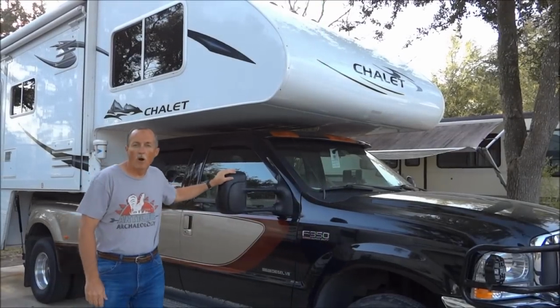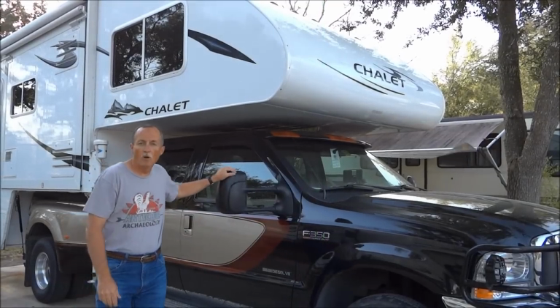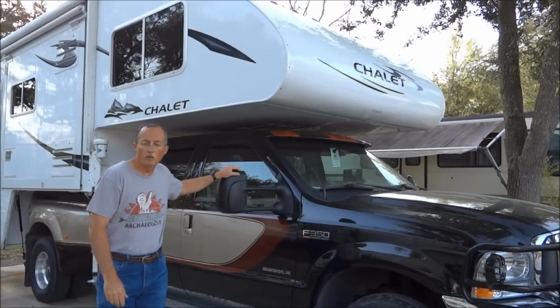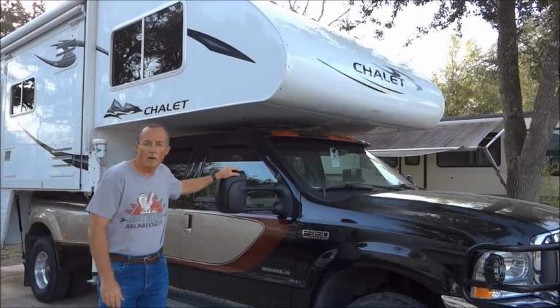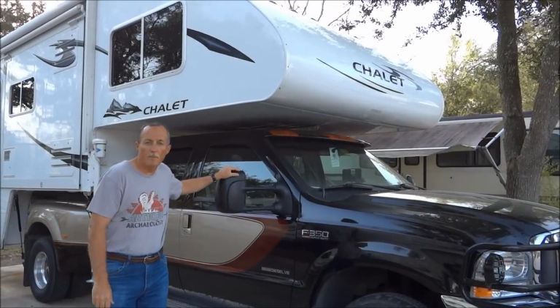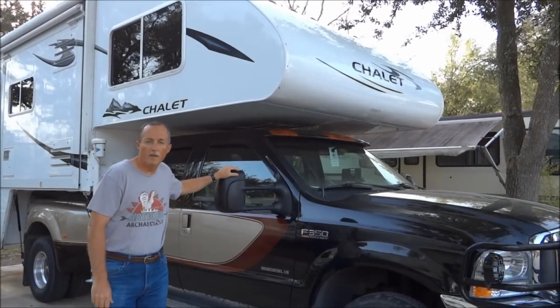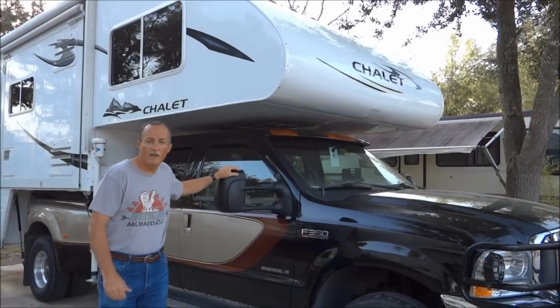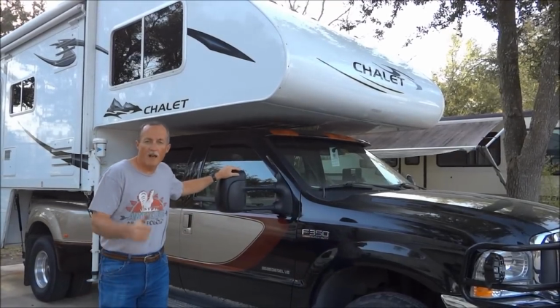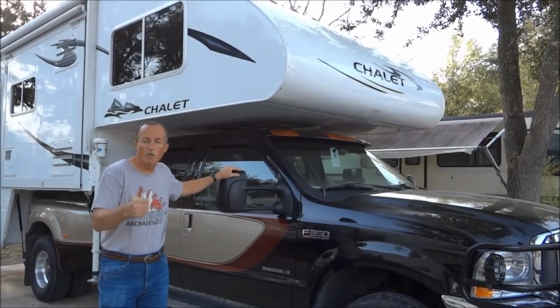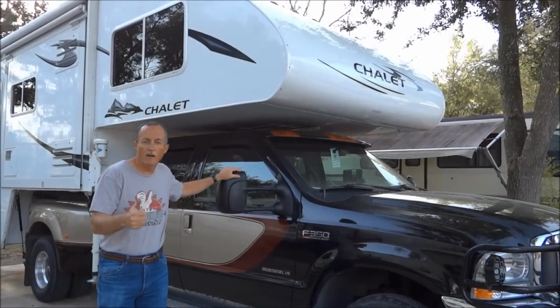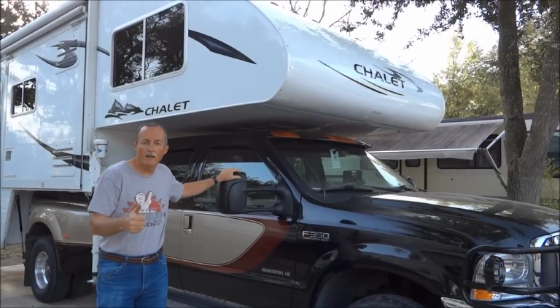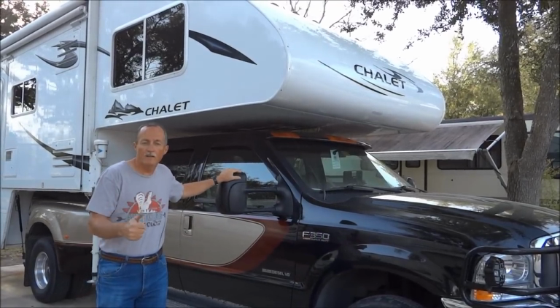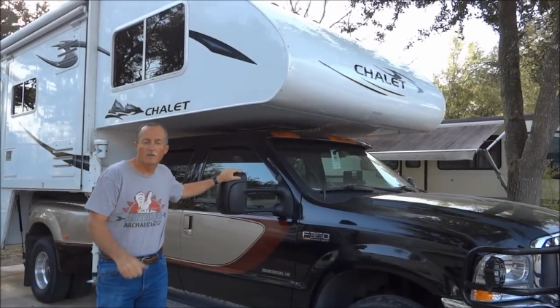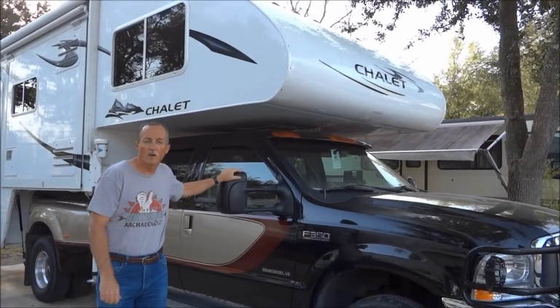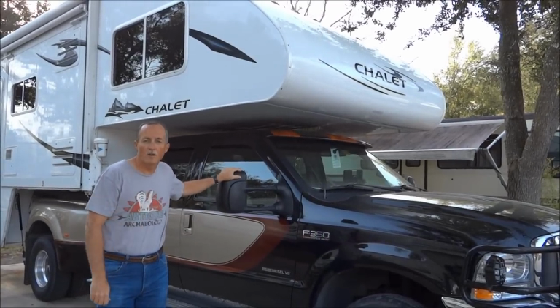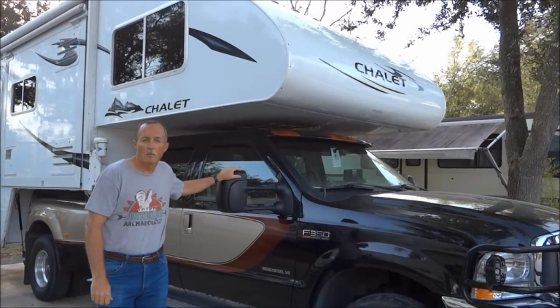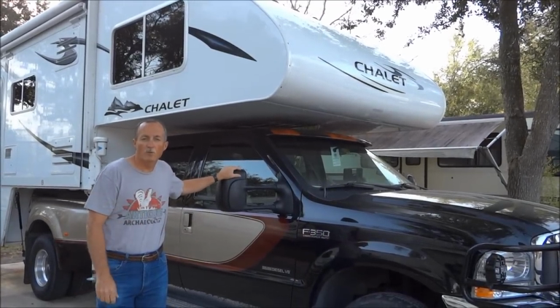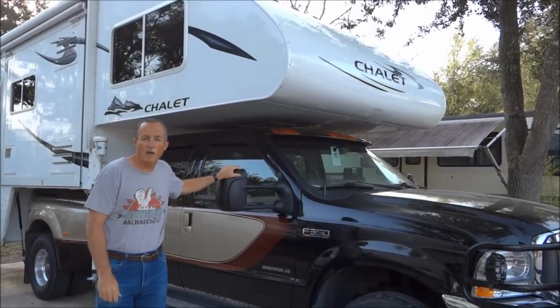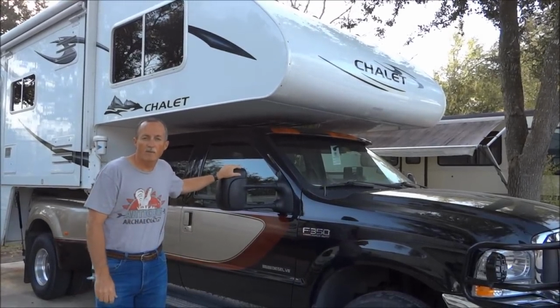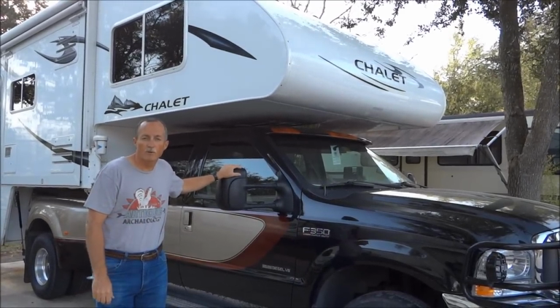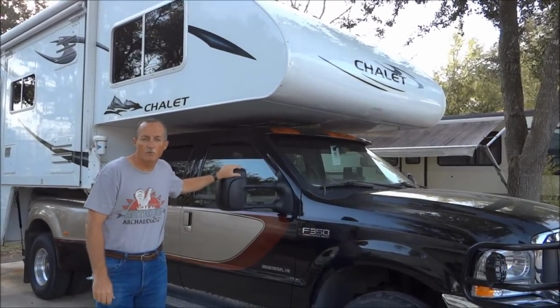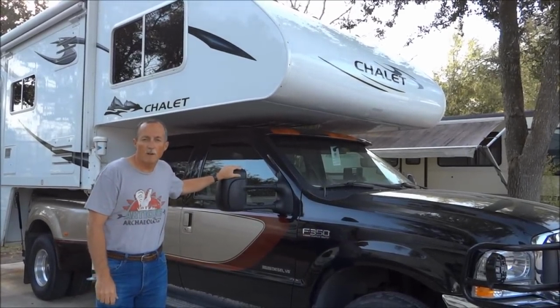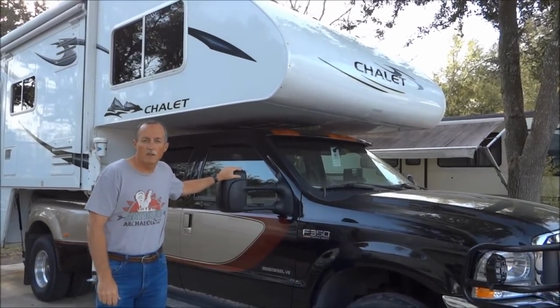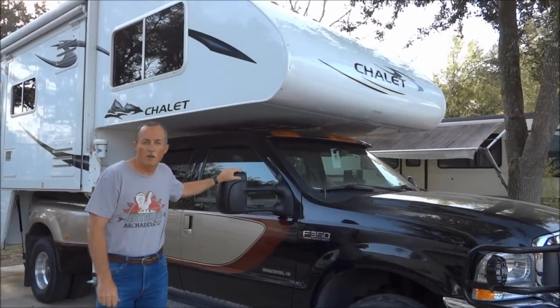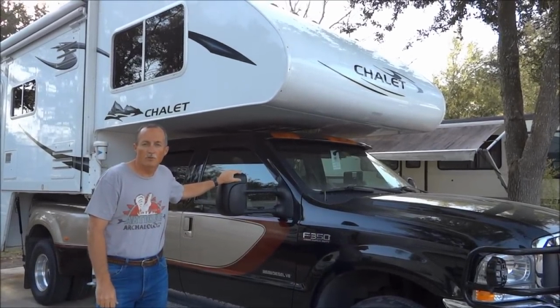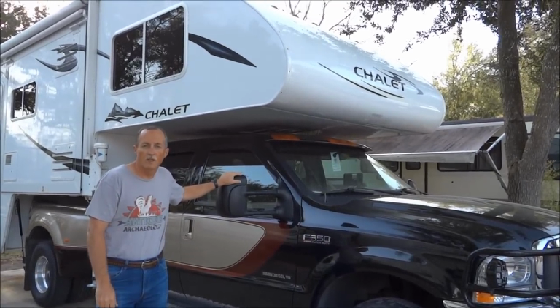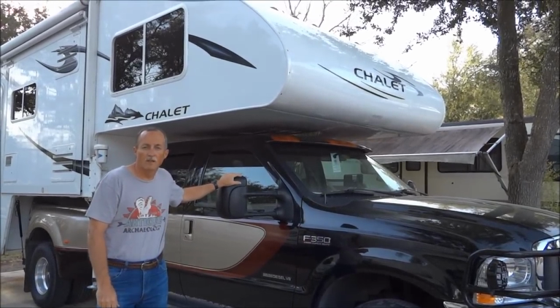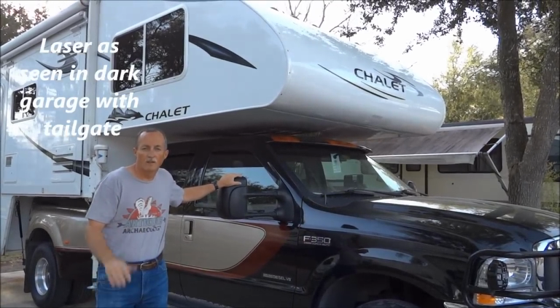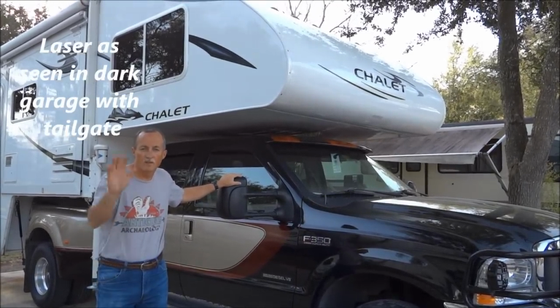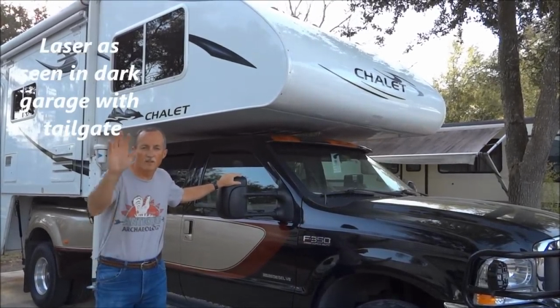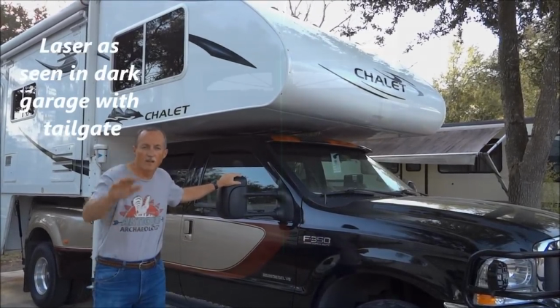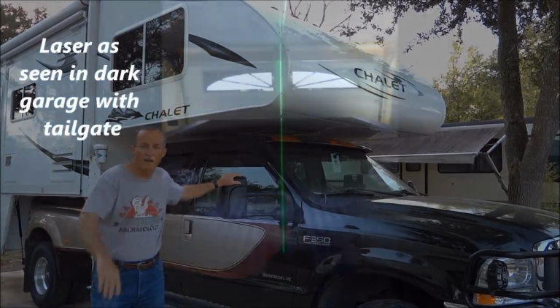We're all hooked up and now we're ready to start more travel. See you there.